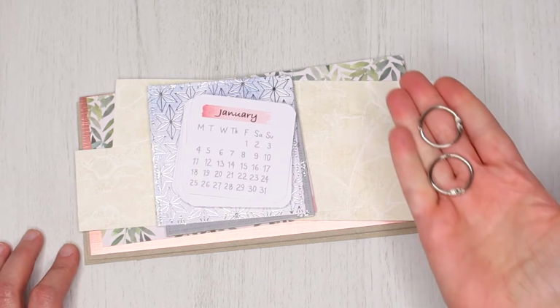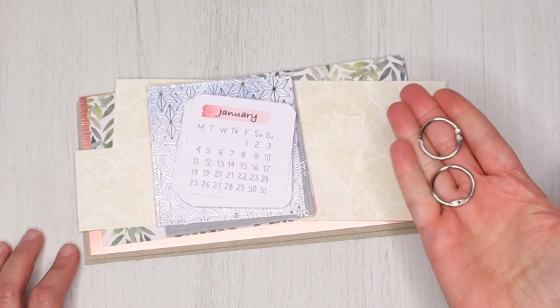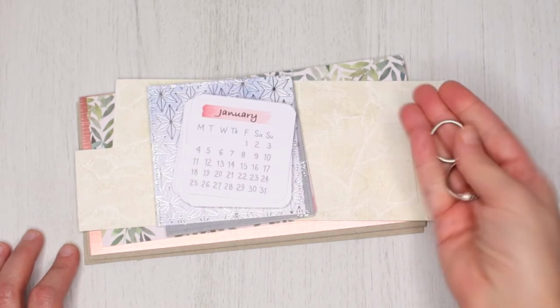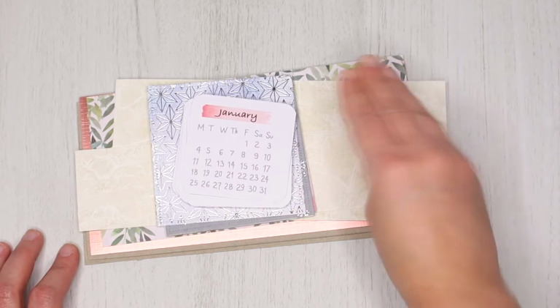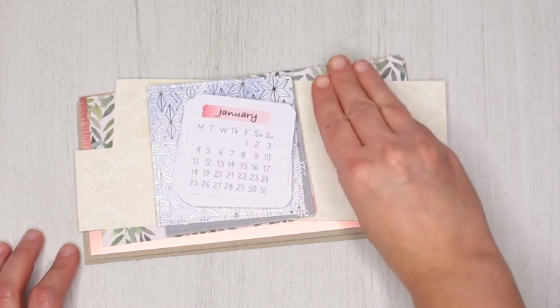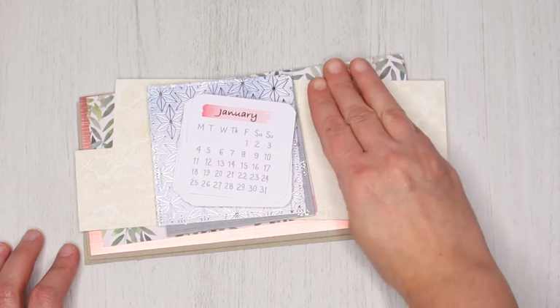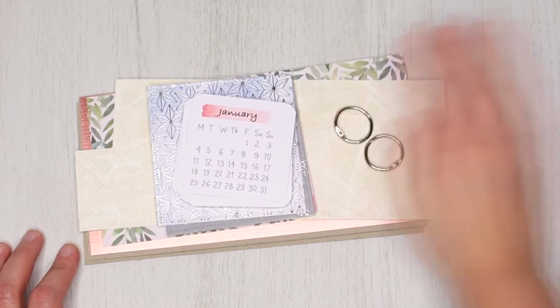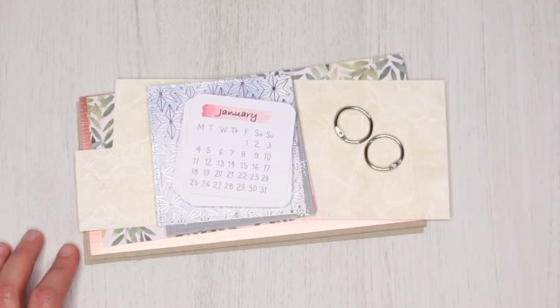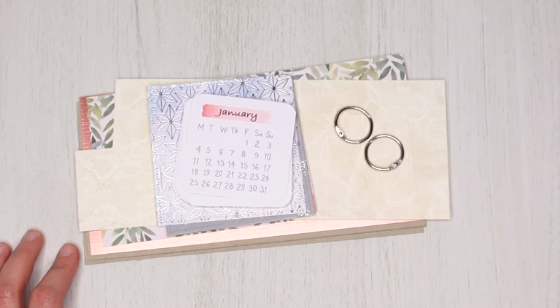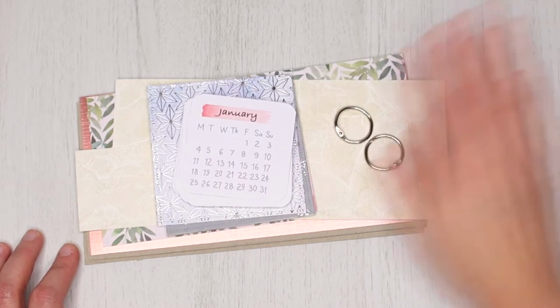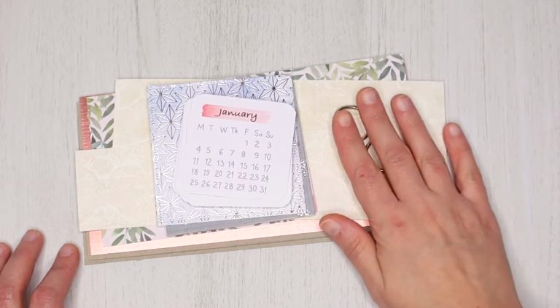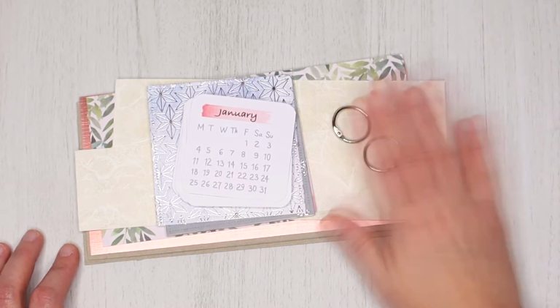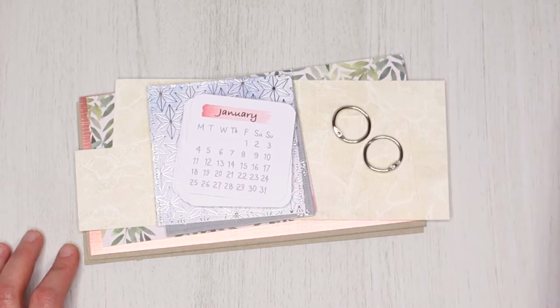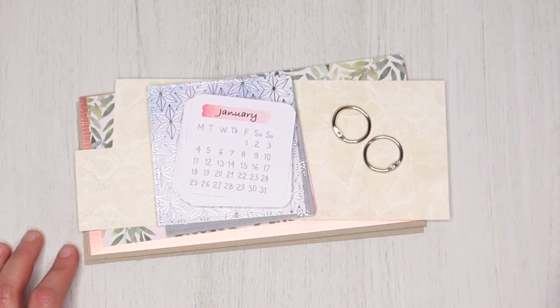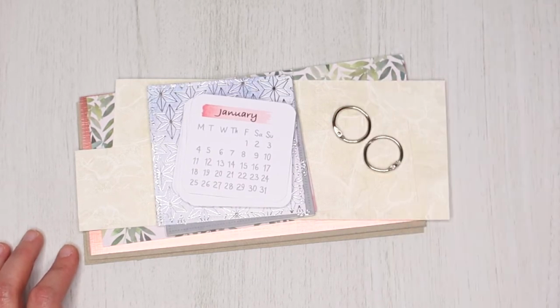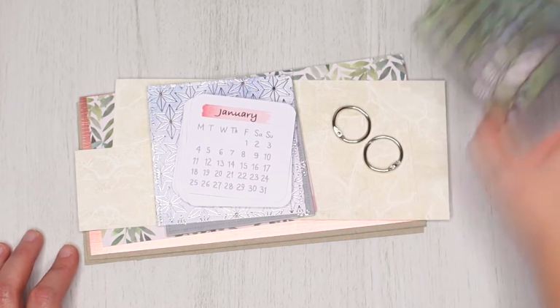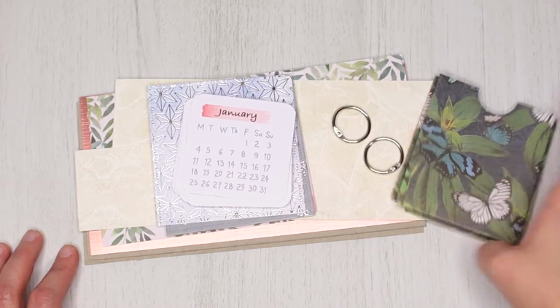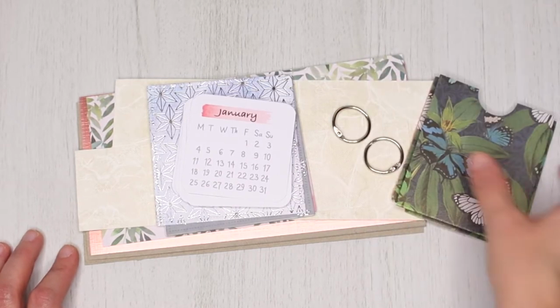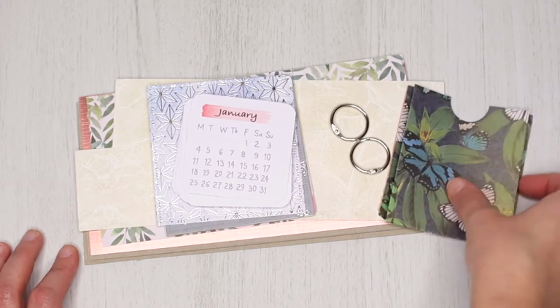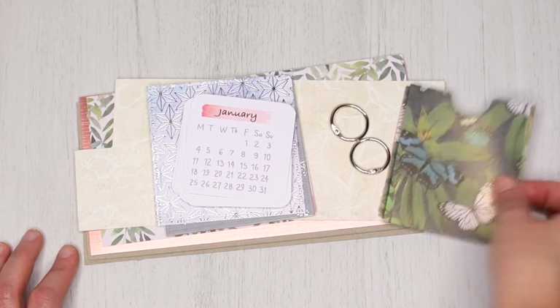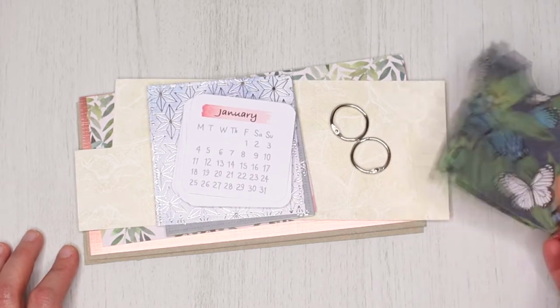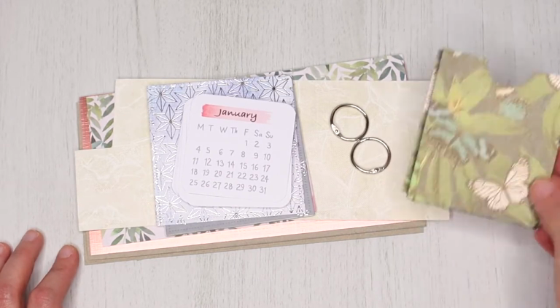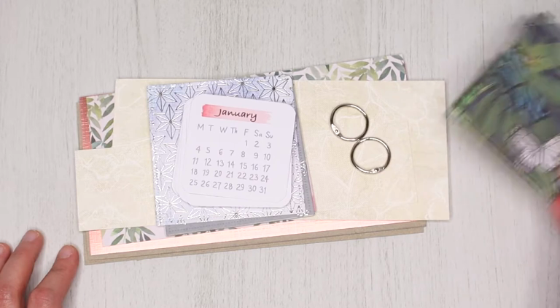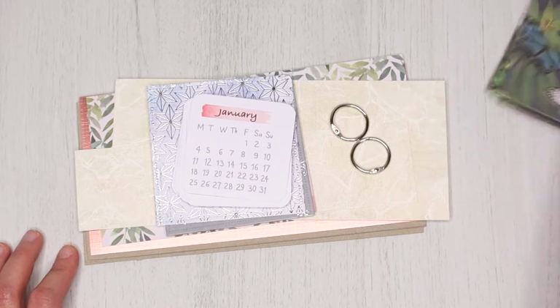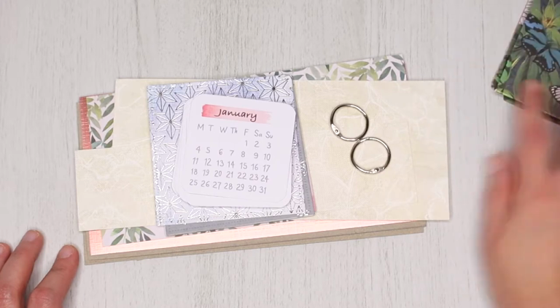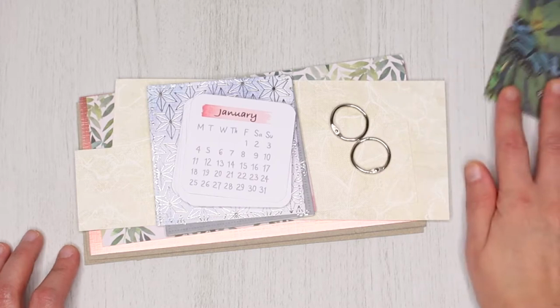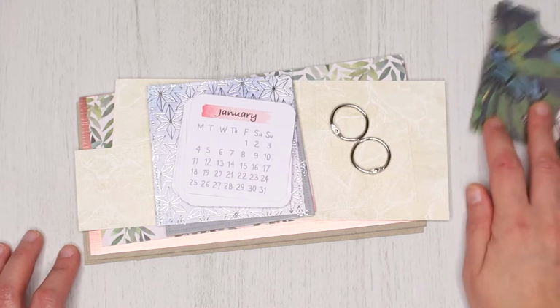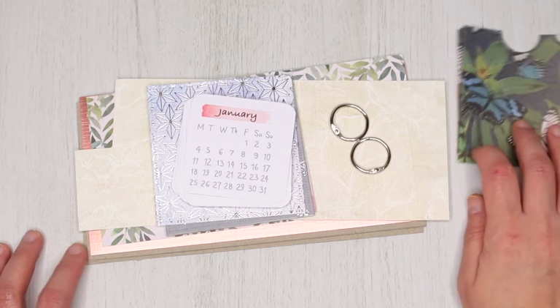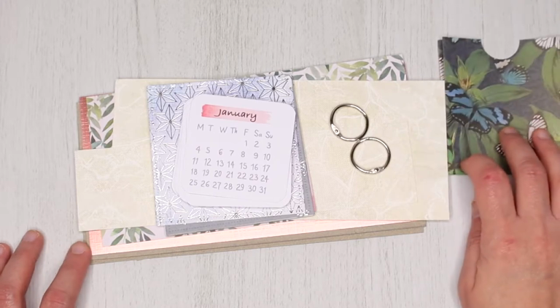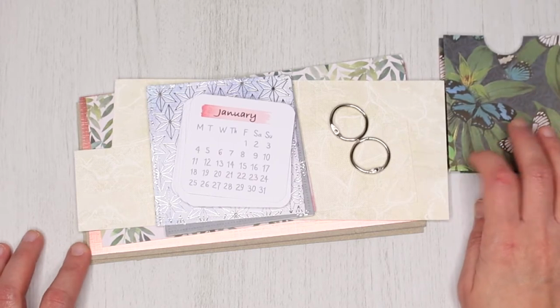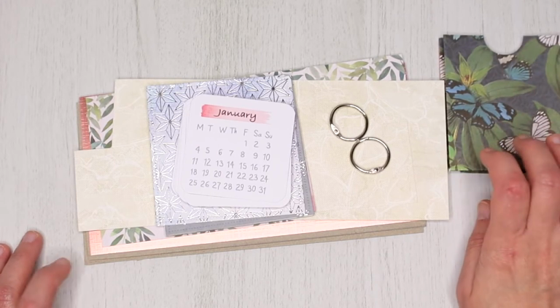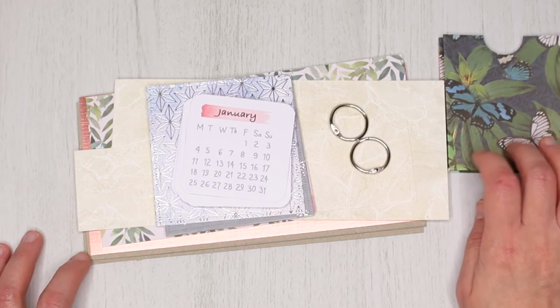You will also need two binding rings, and I decided to create a small pocket as well.